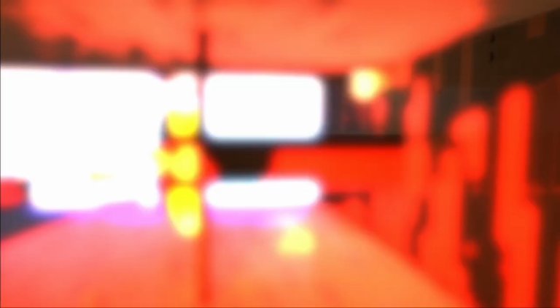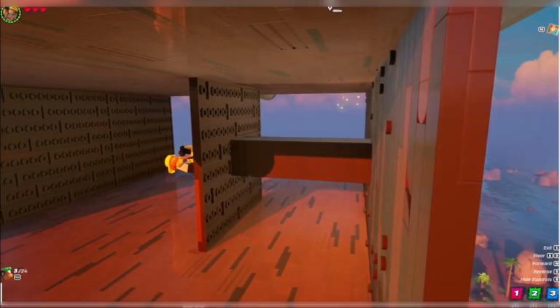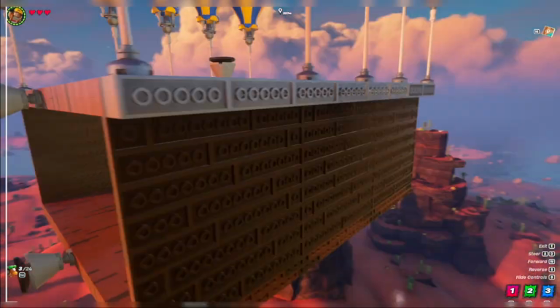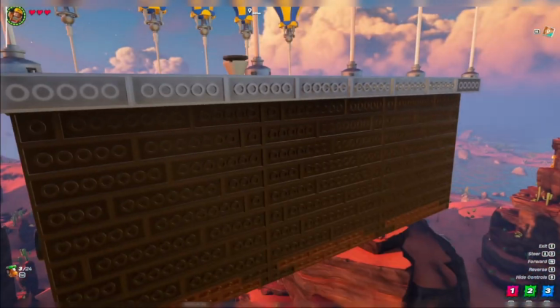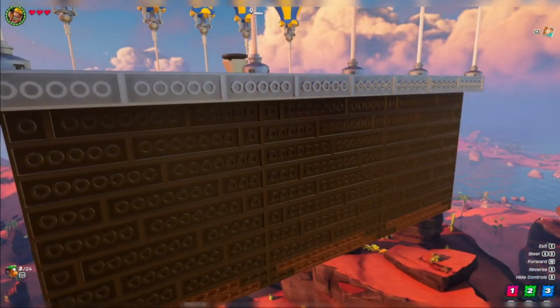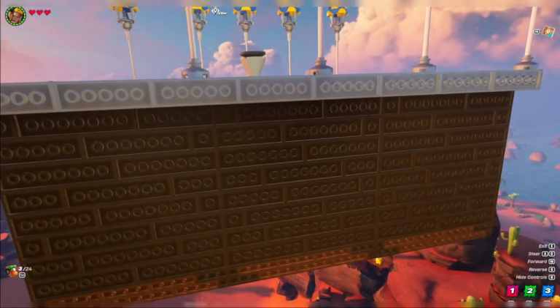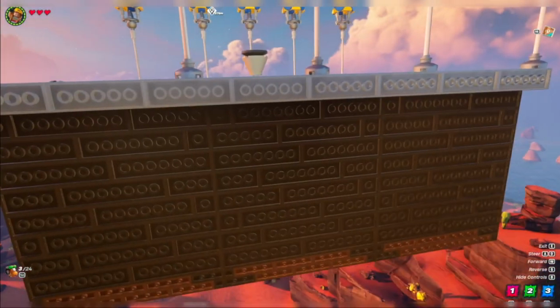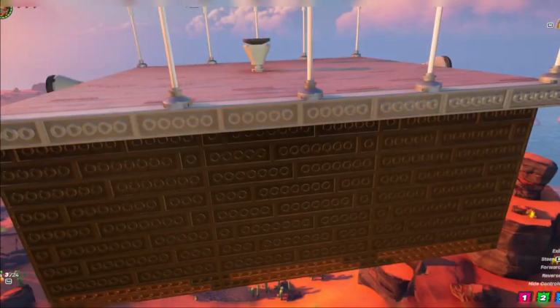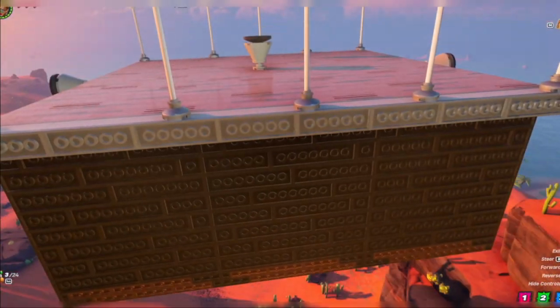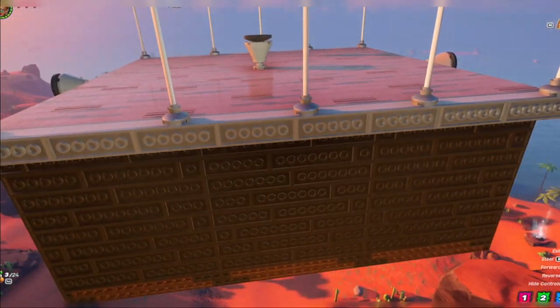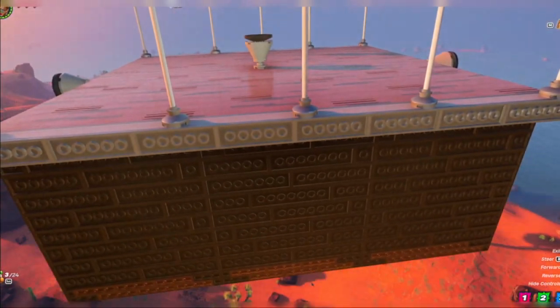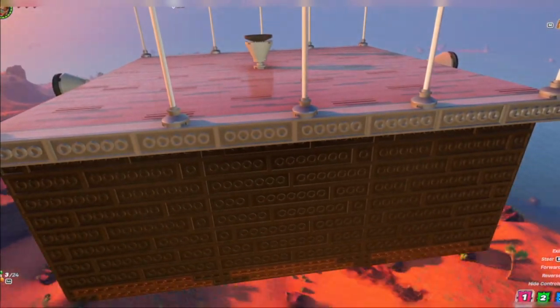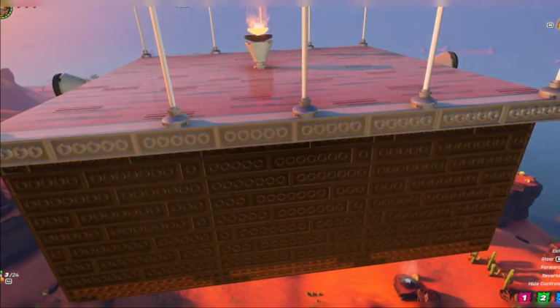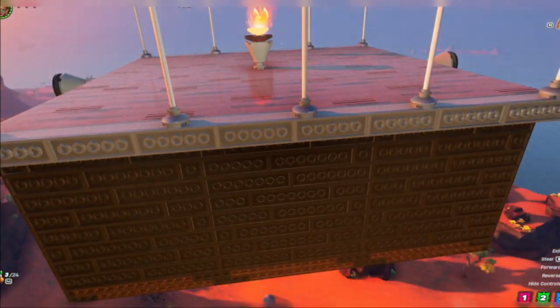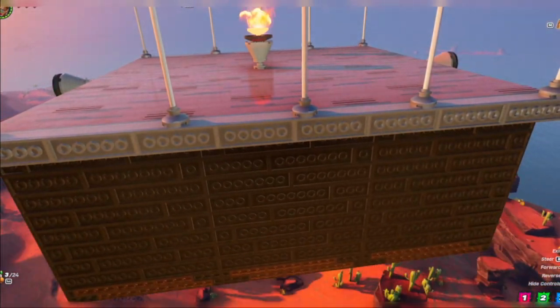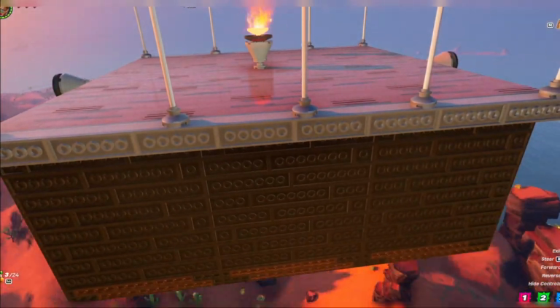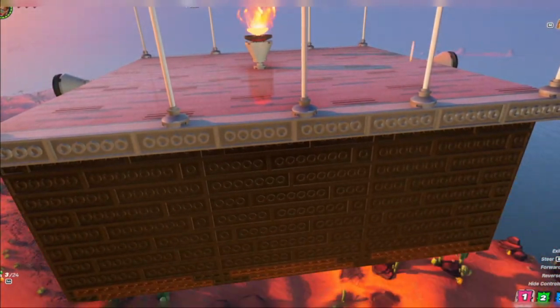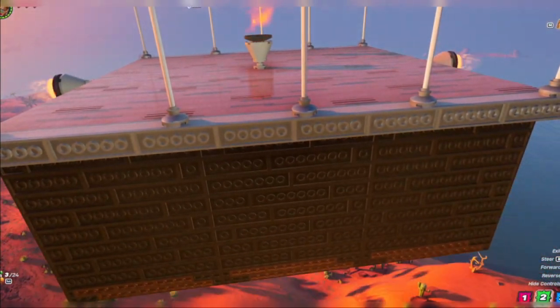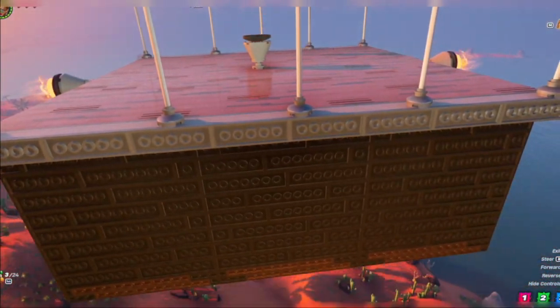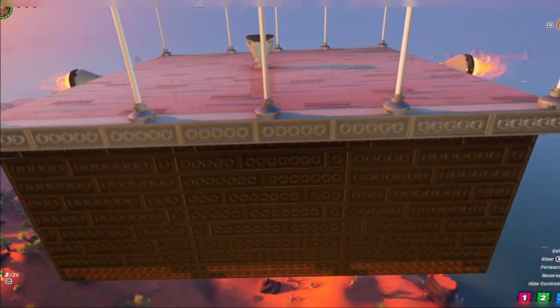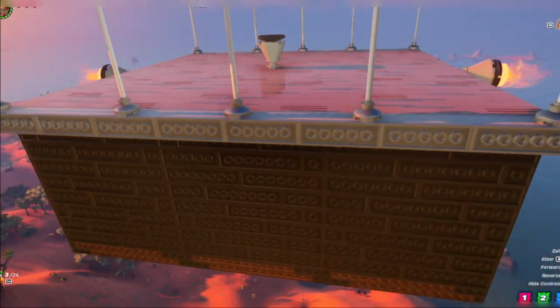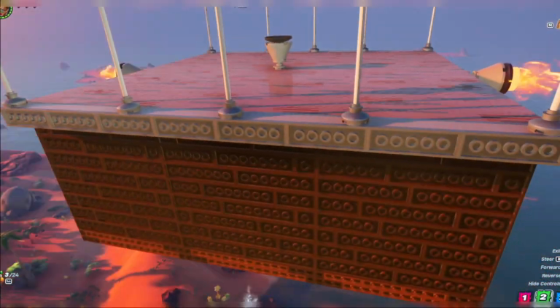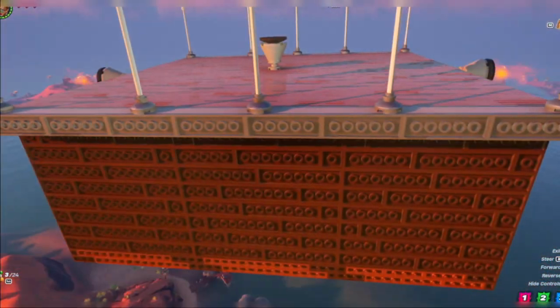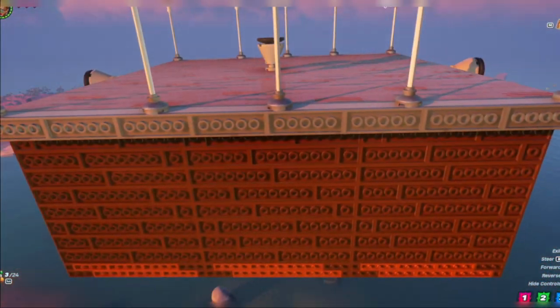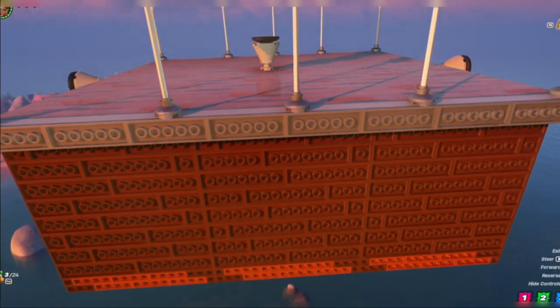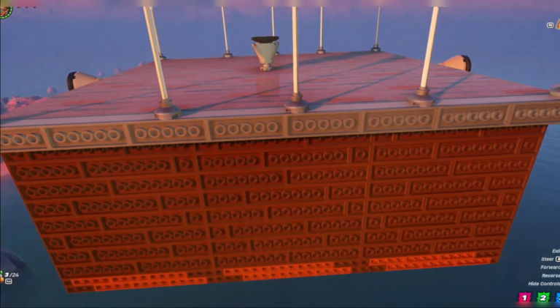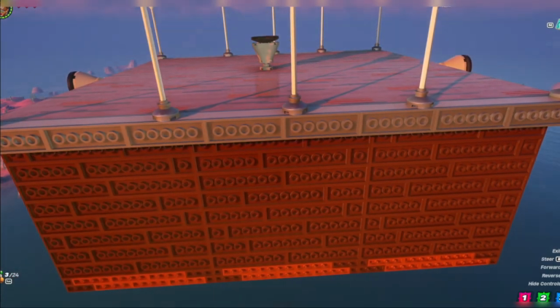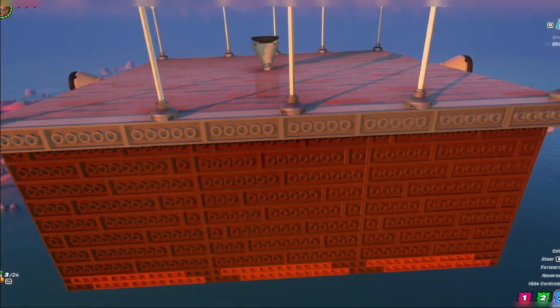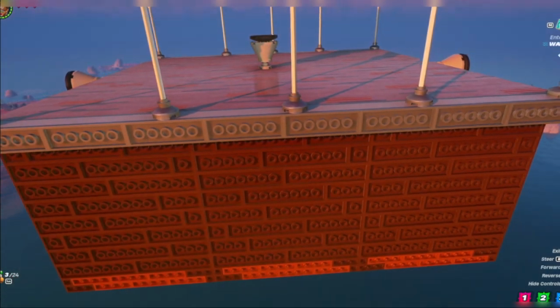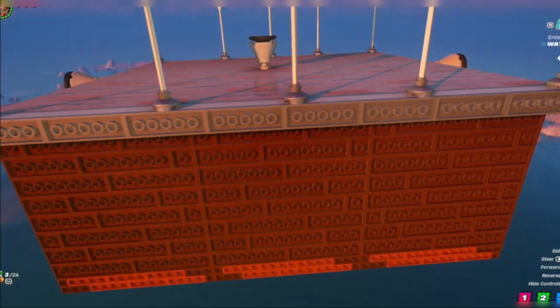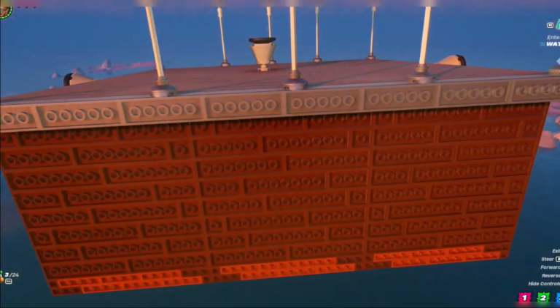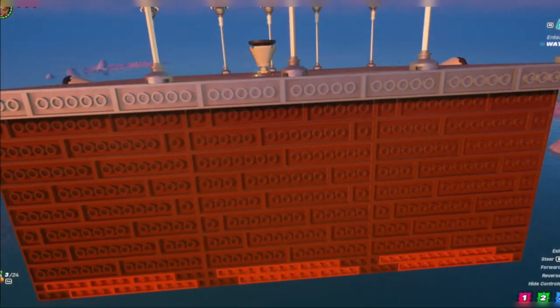This aircraft travels hundreds of meters a second in LEGO Fortnite using the new launchpad glitch. It is even steerable!